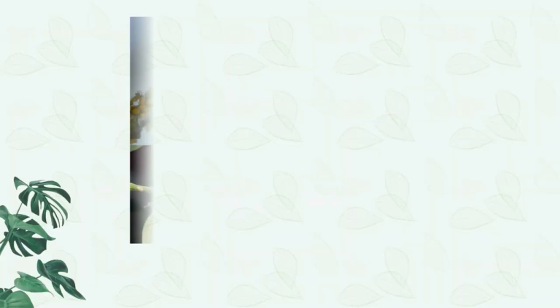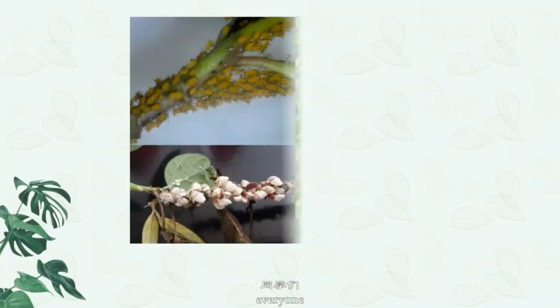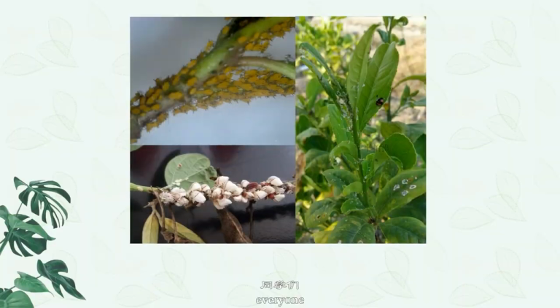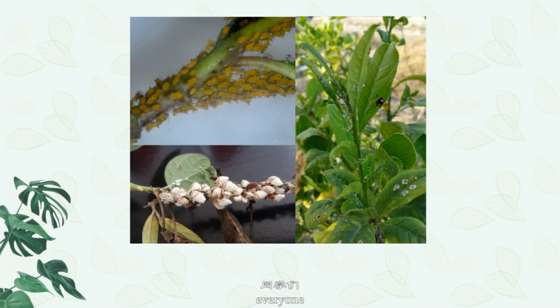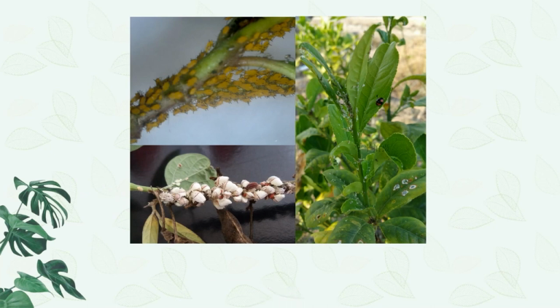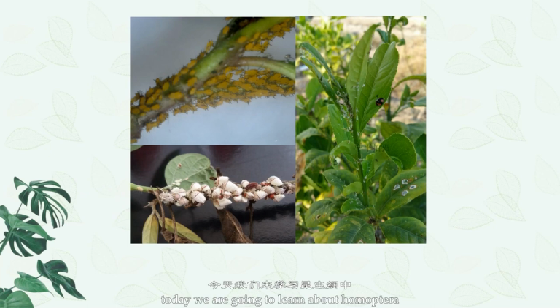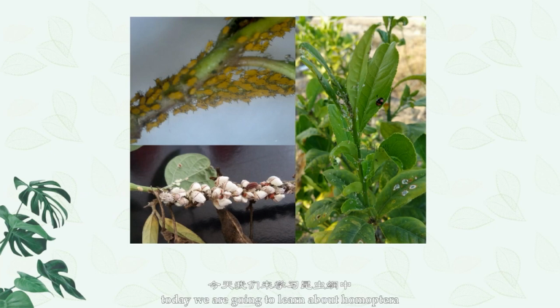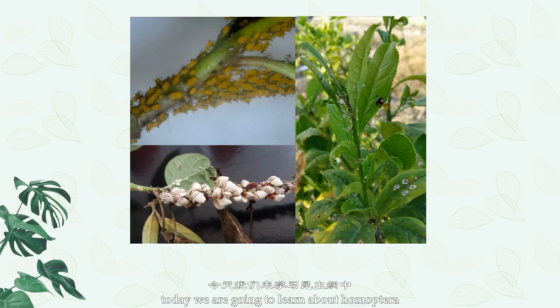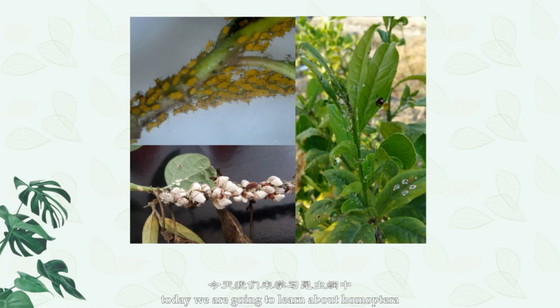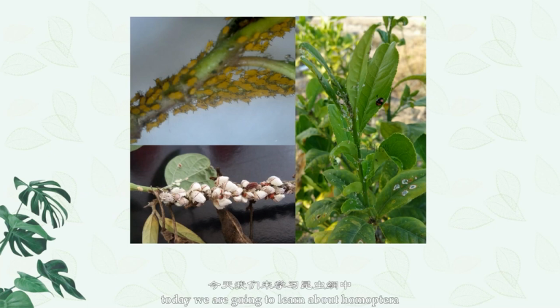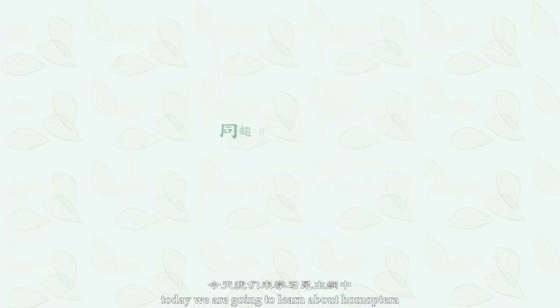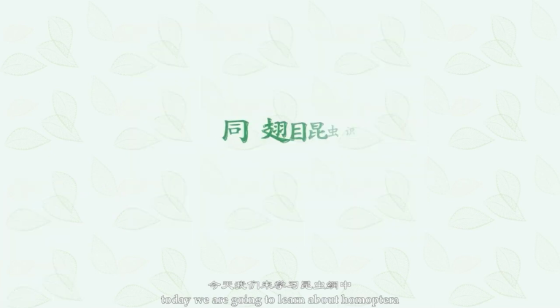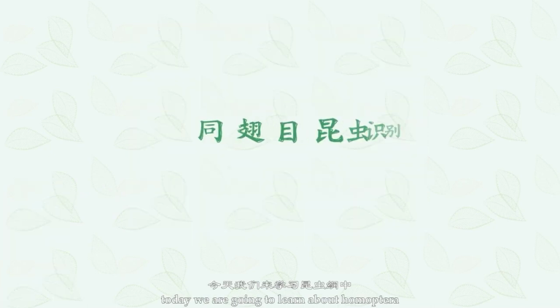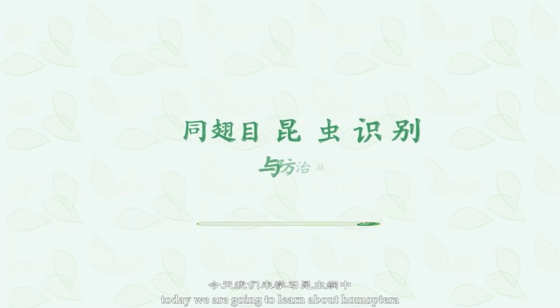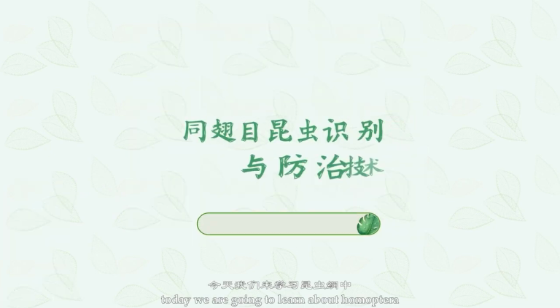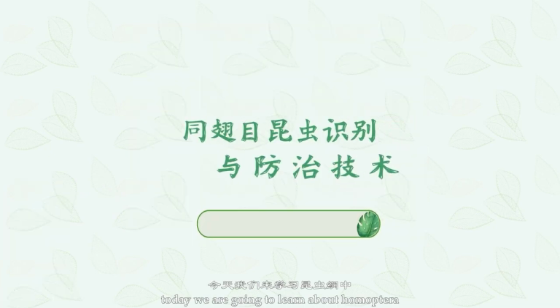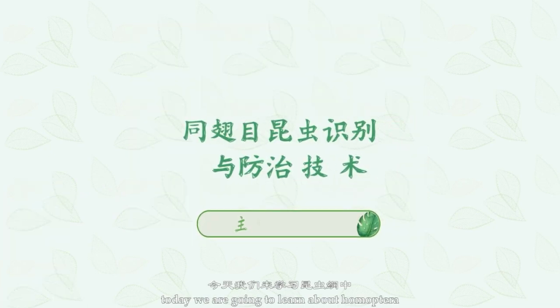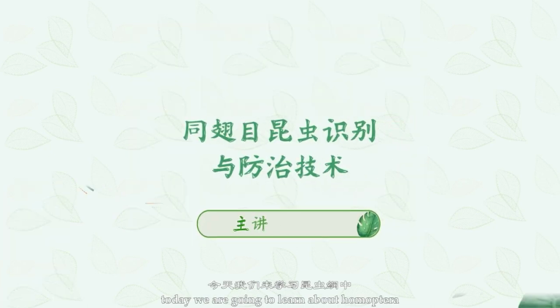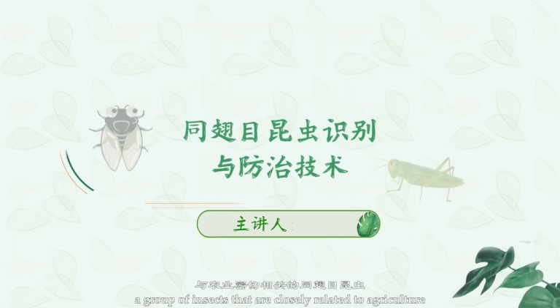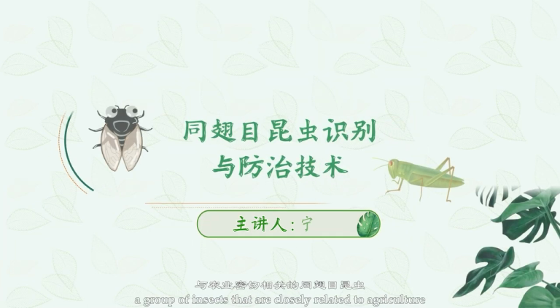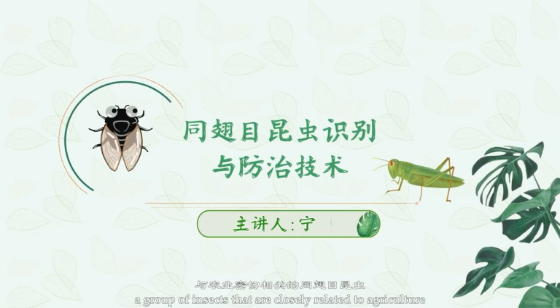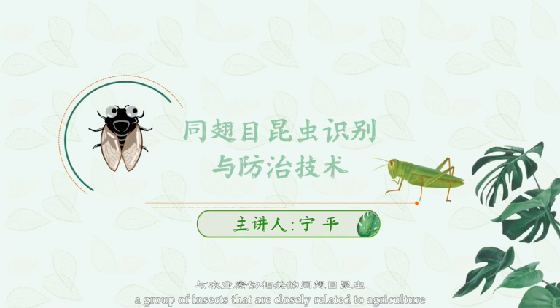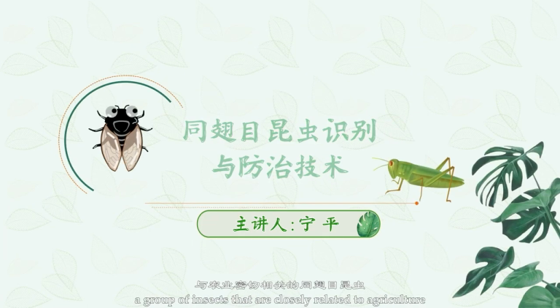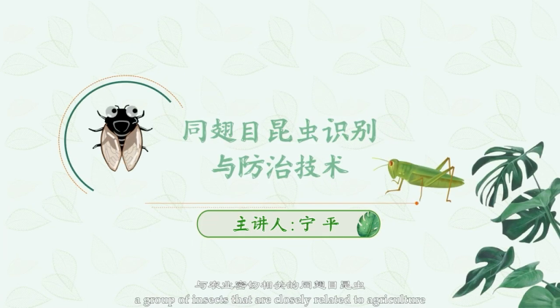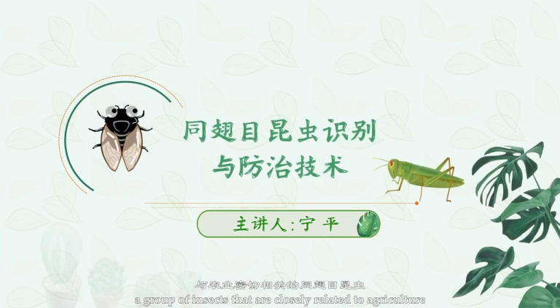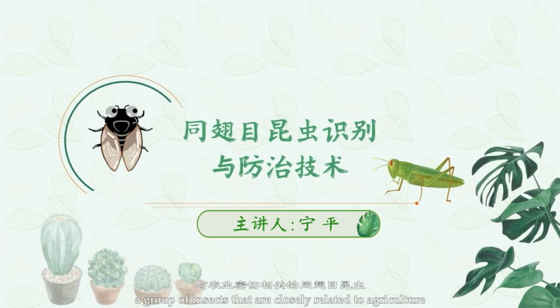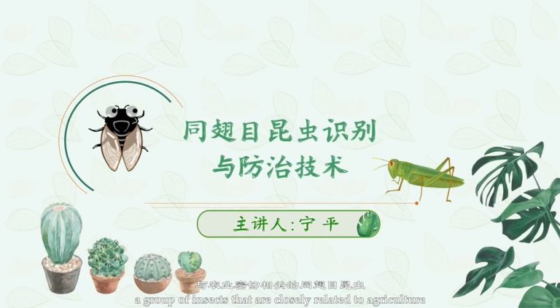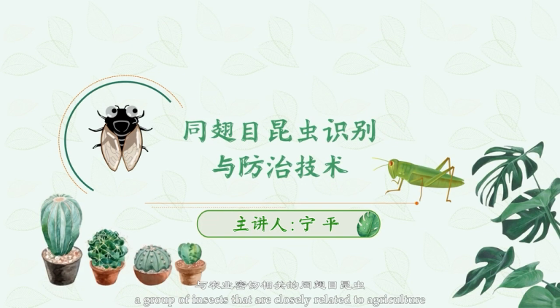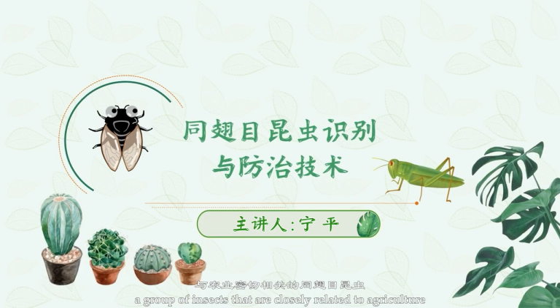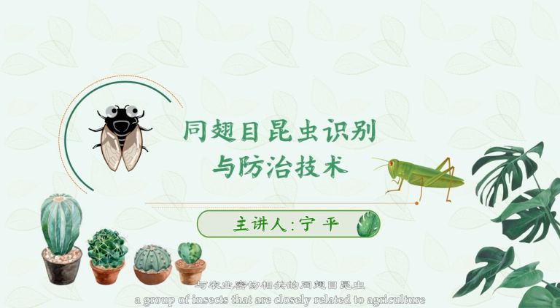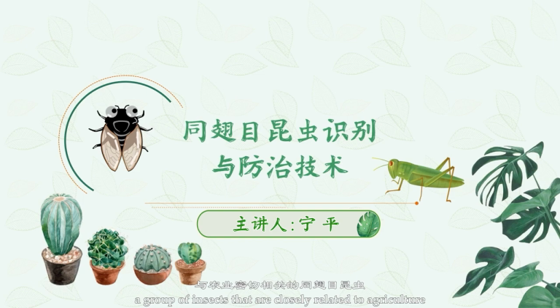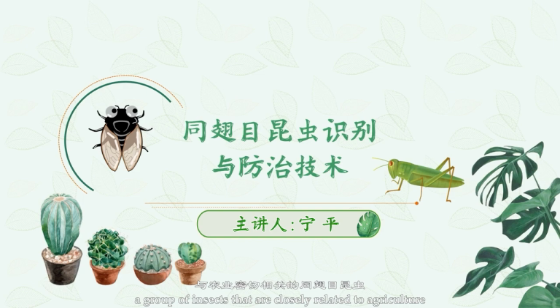Everyone, today we are going to learn about Homoptera, a group of insects that are closely related to agriculture.